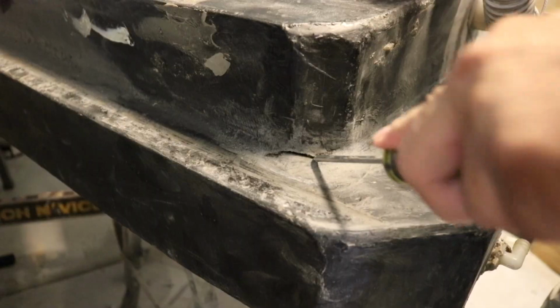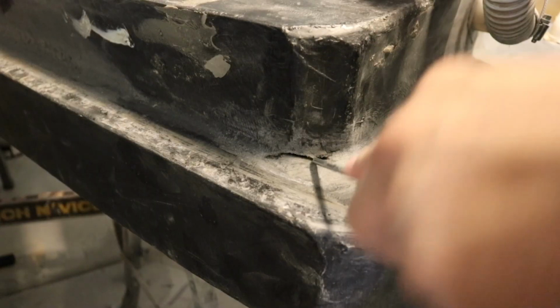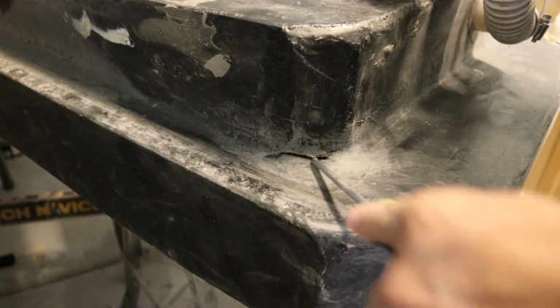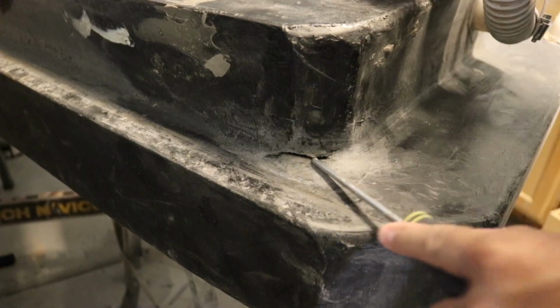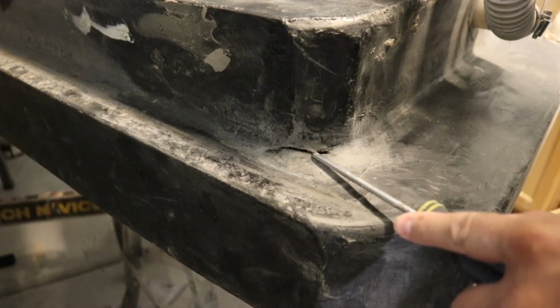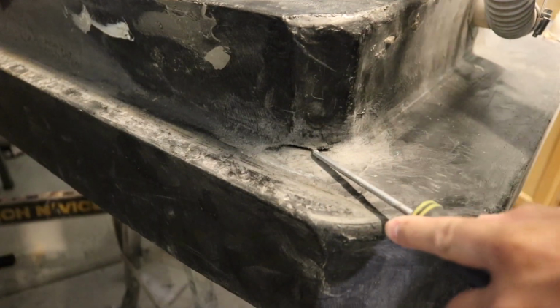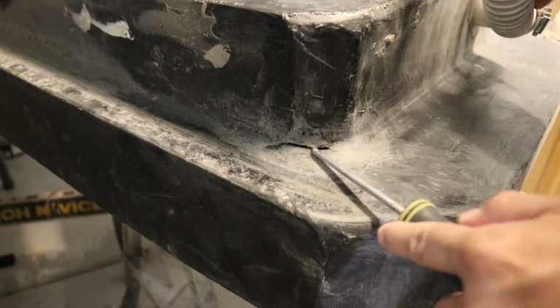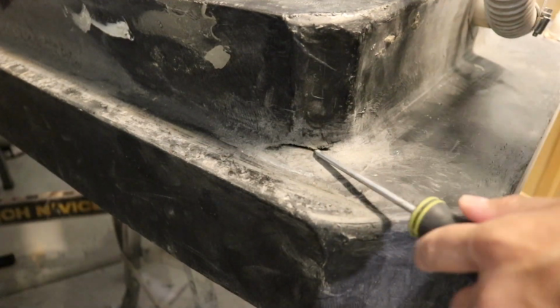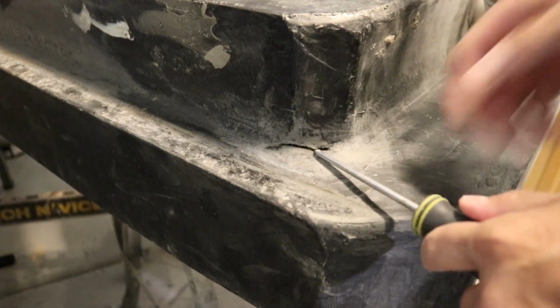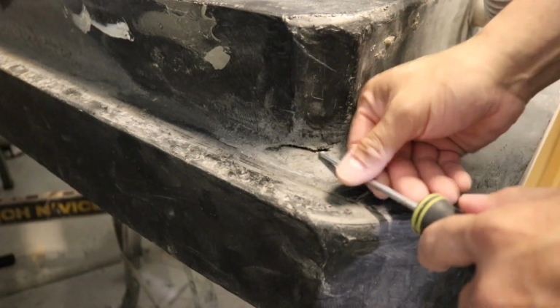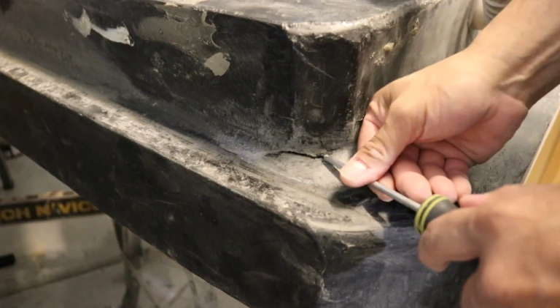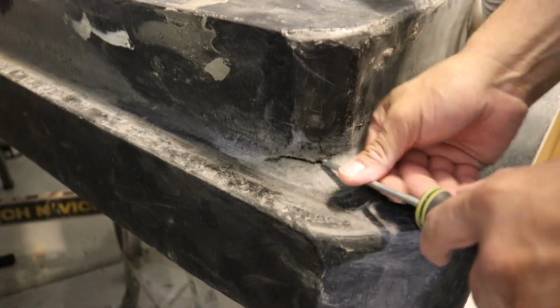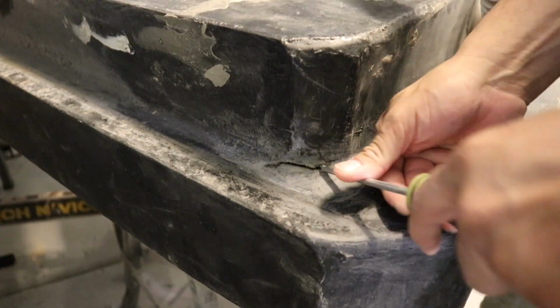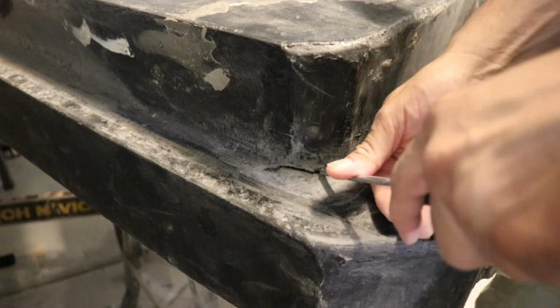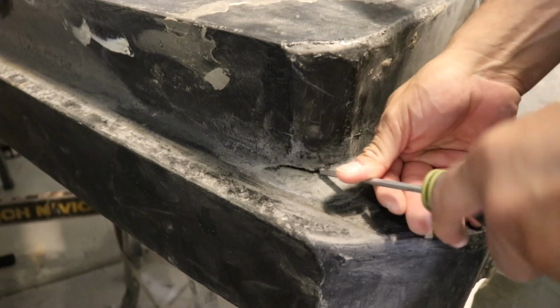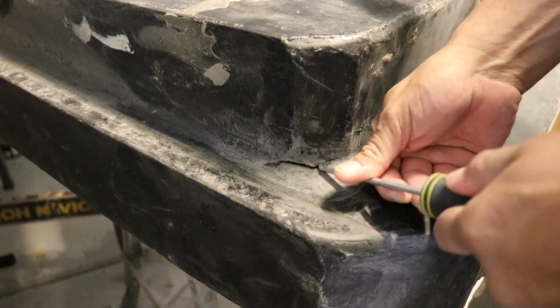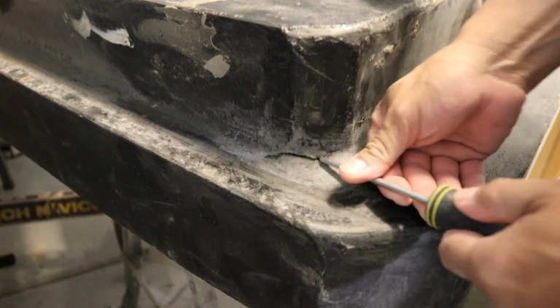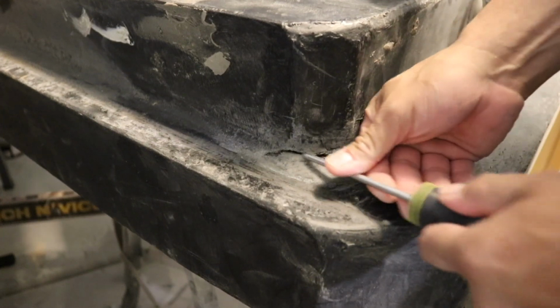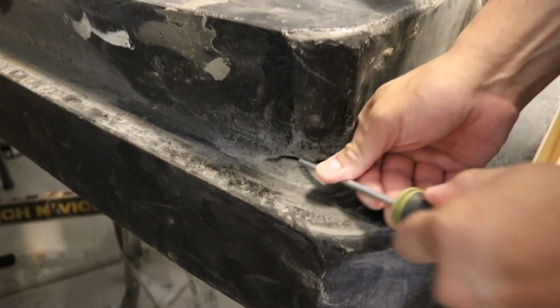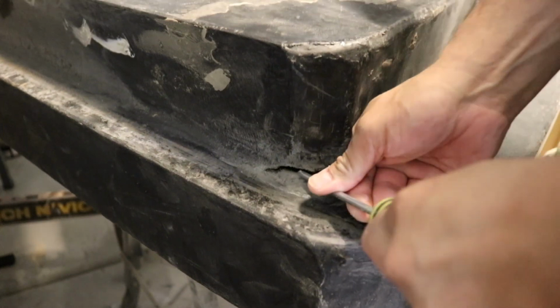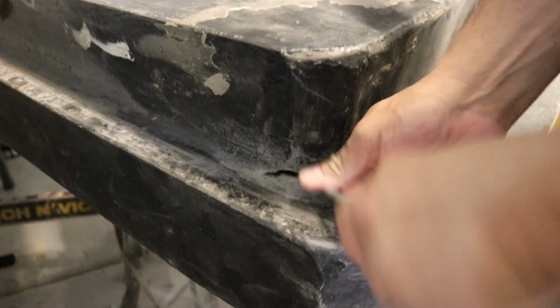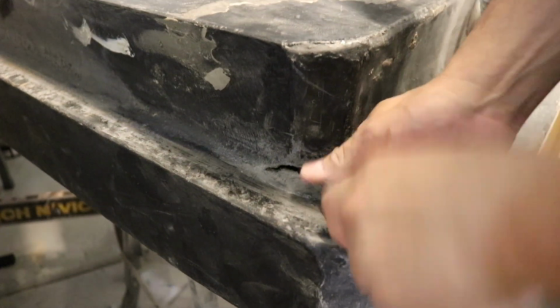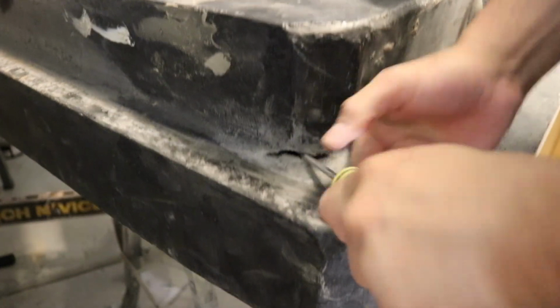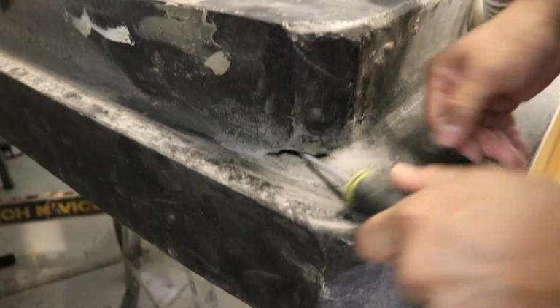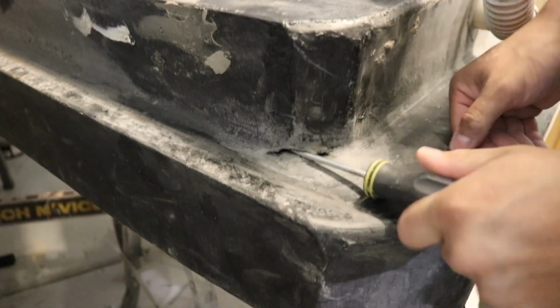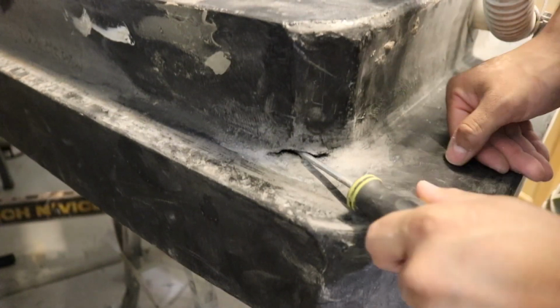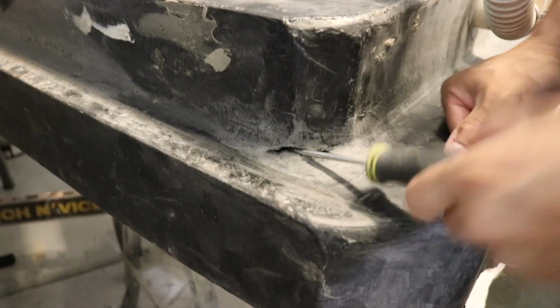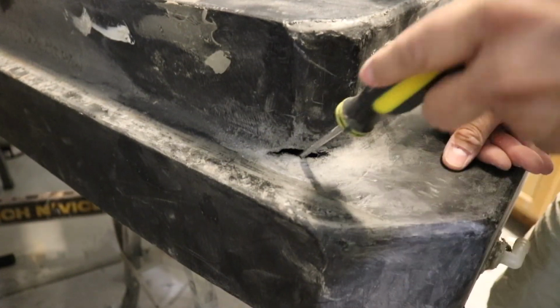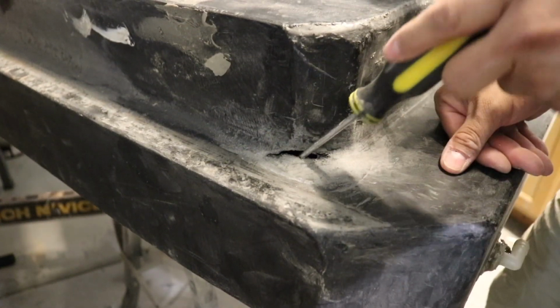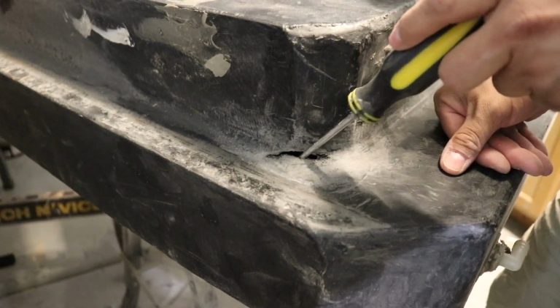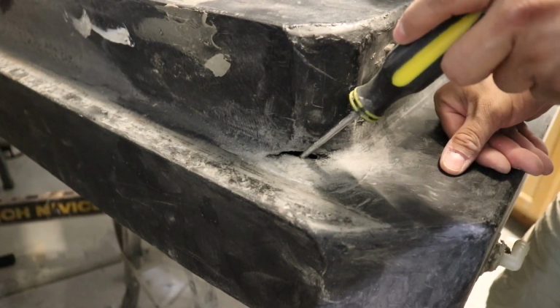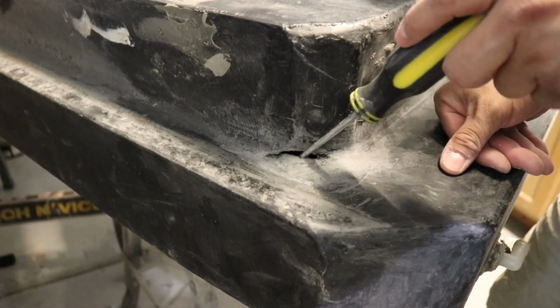This crack is about two and a half inches wide. If I can pry something in there so you can get a better idea.